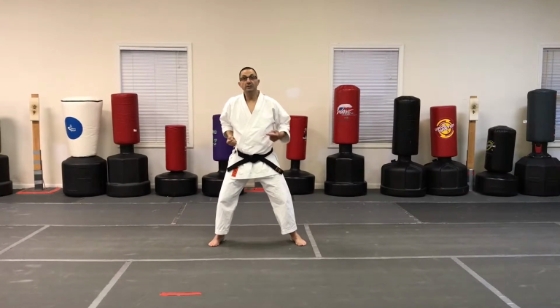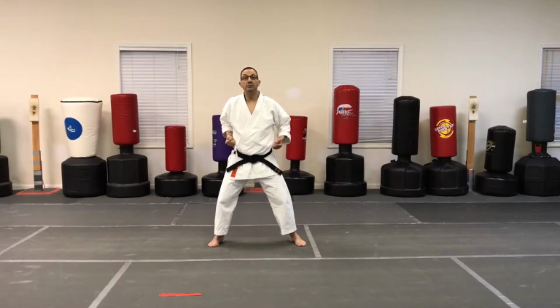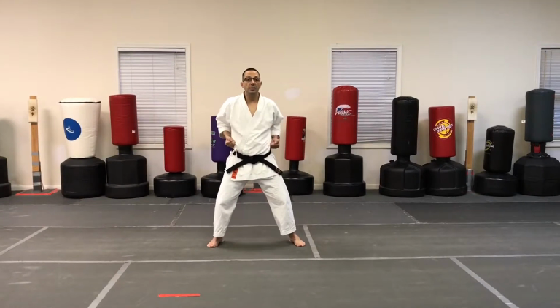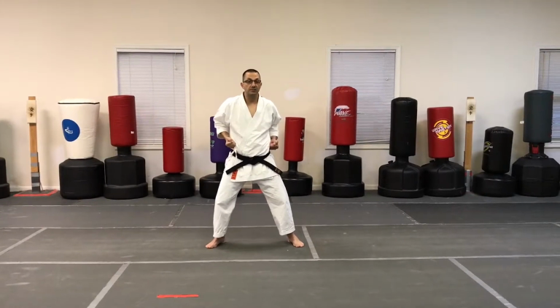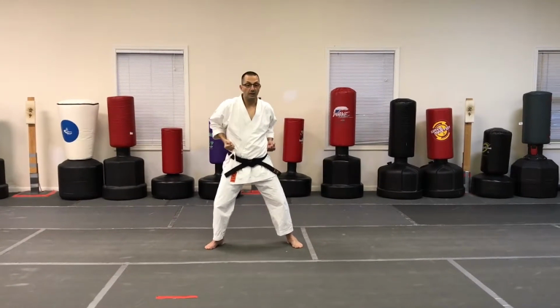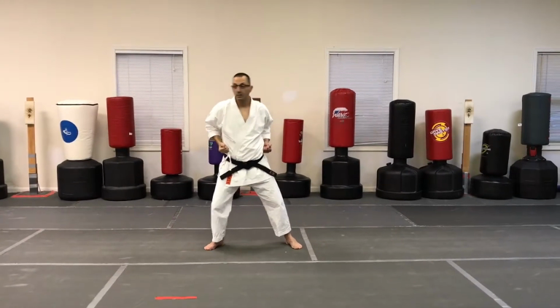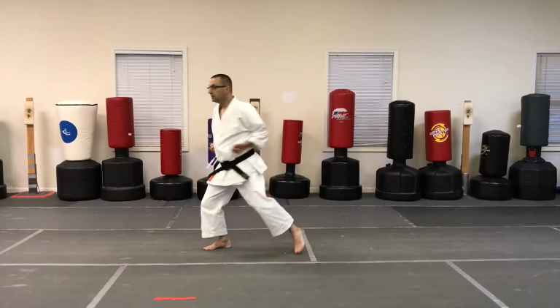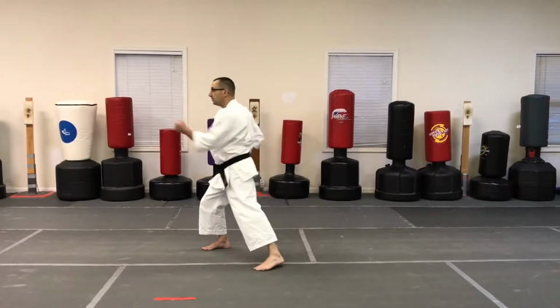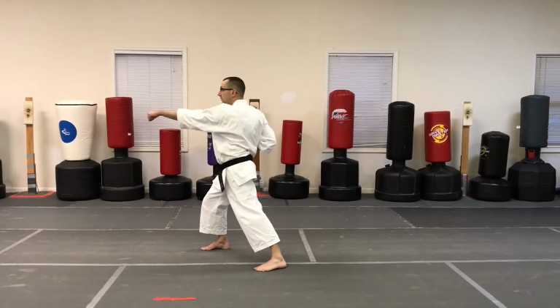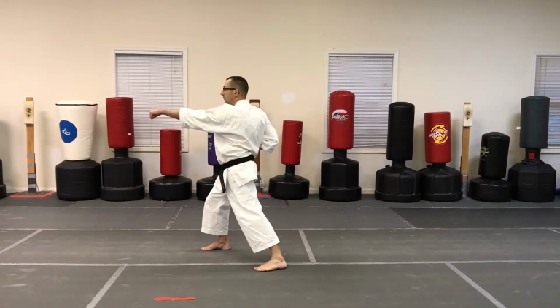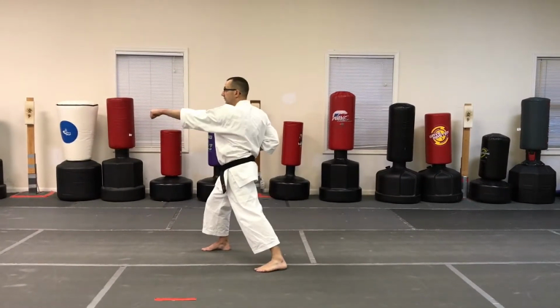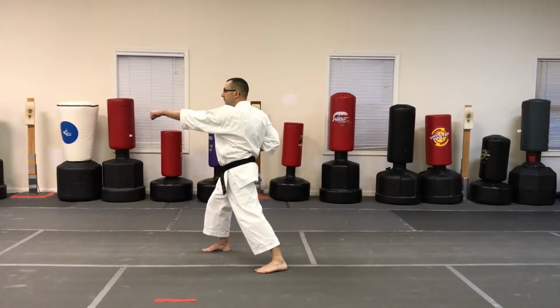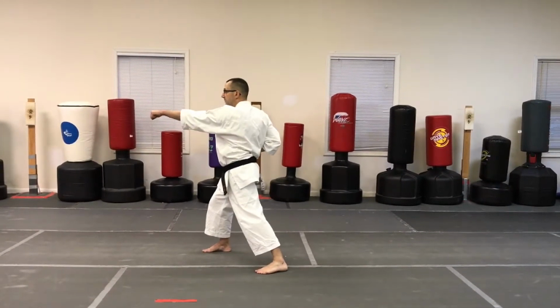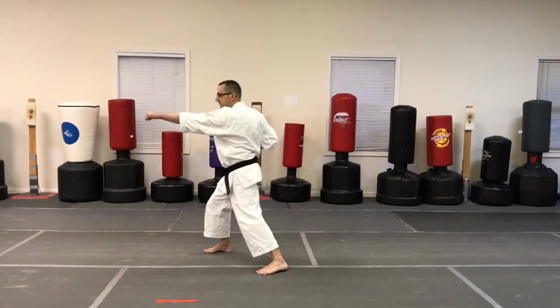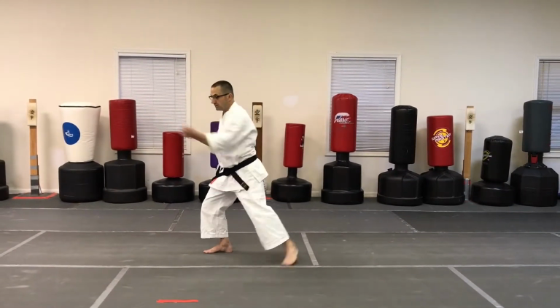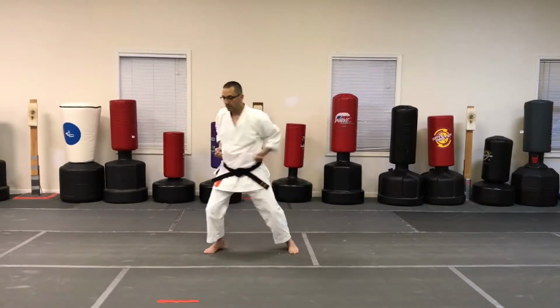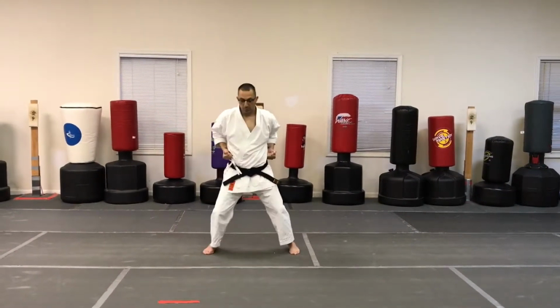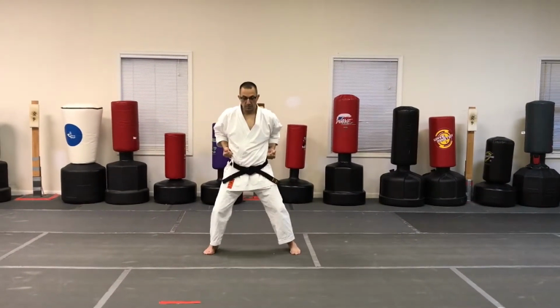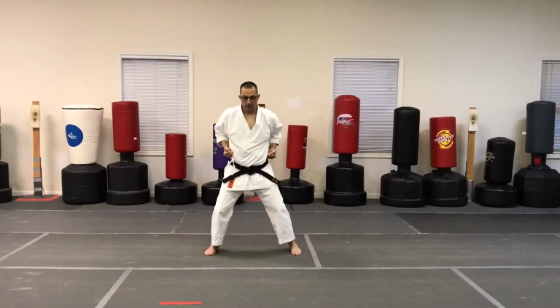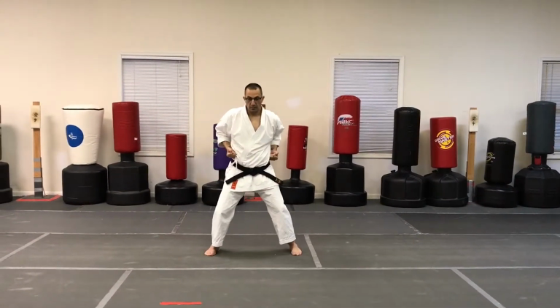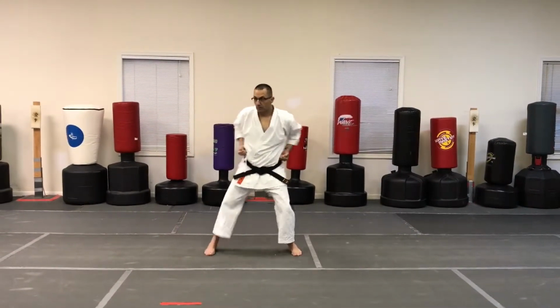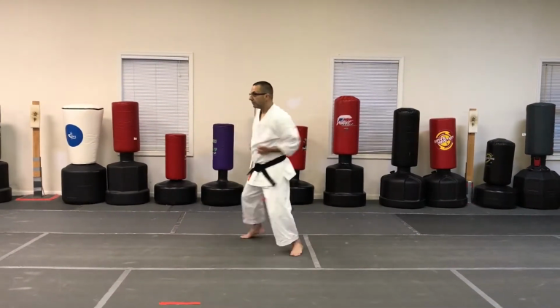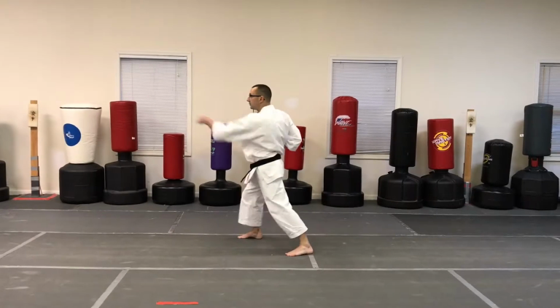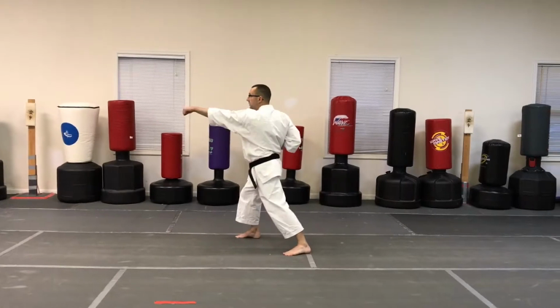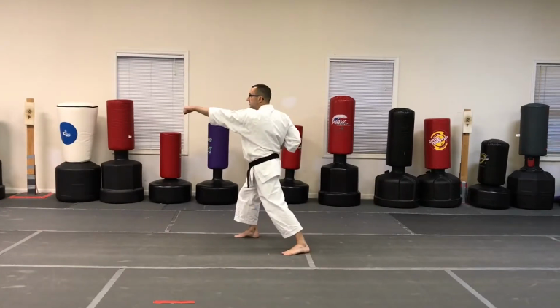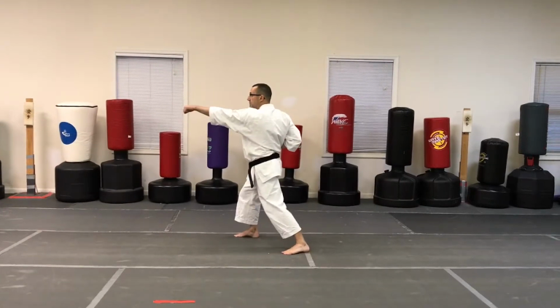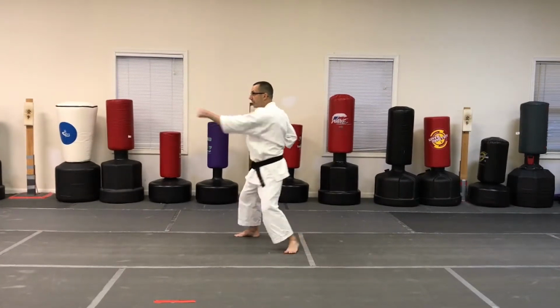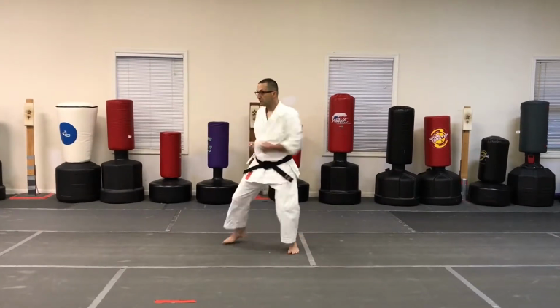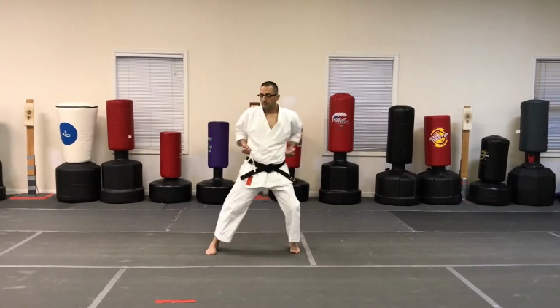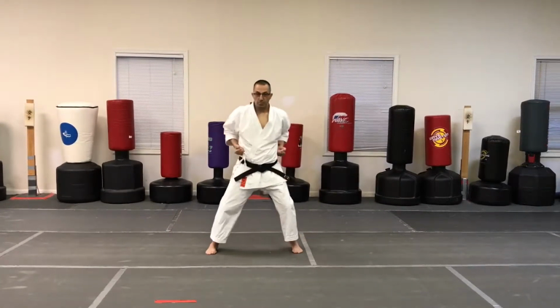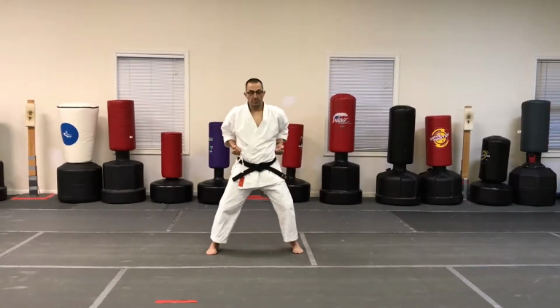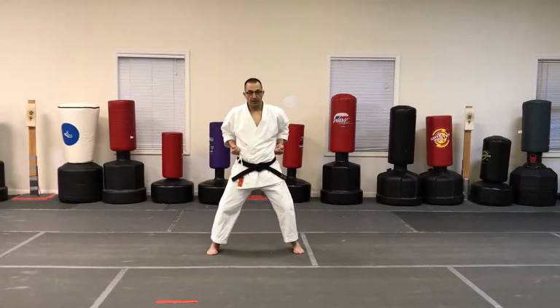Then you're gonna do the other side. Reverse punch, bring it back. Reverse punch, bring it back.